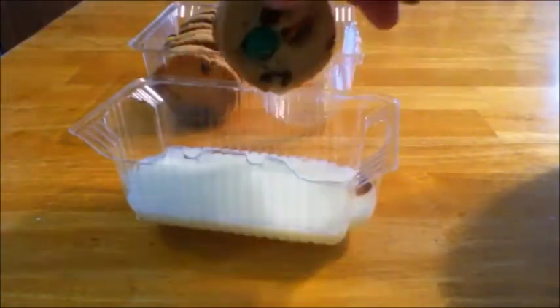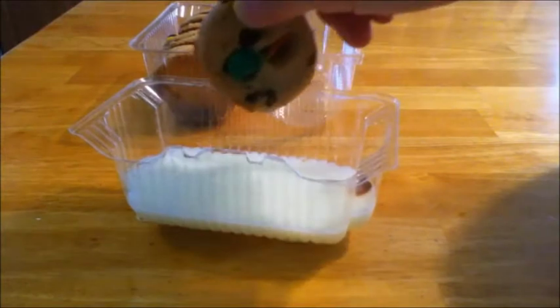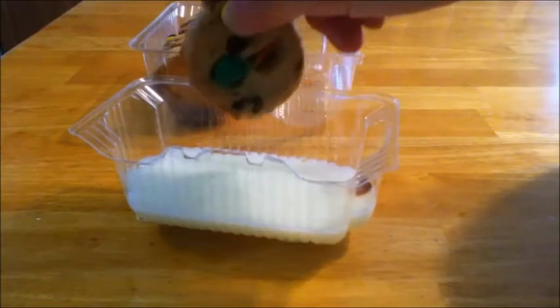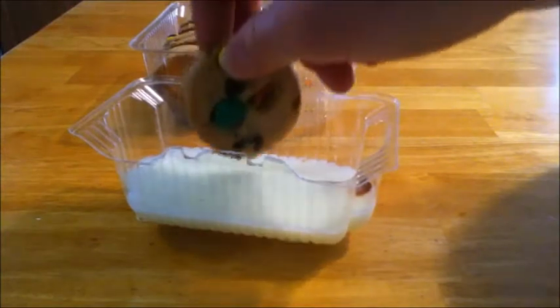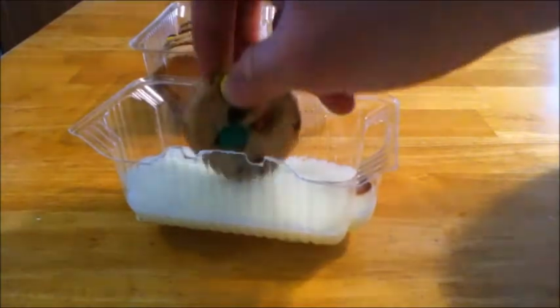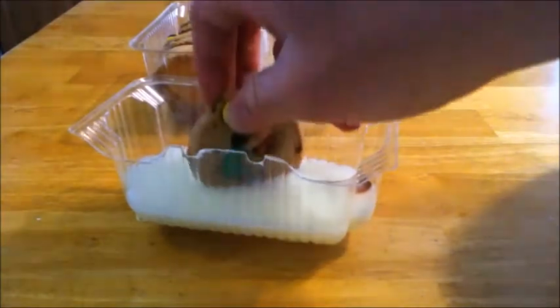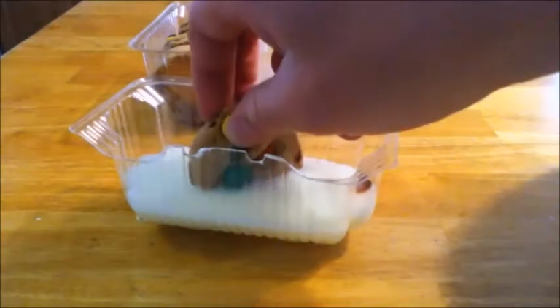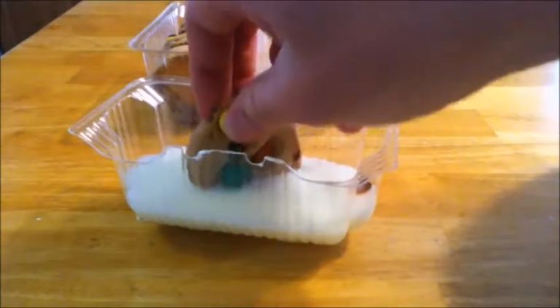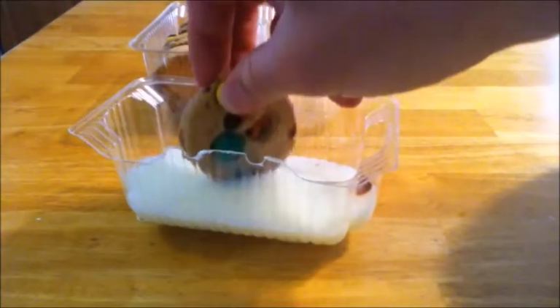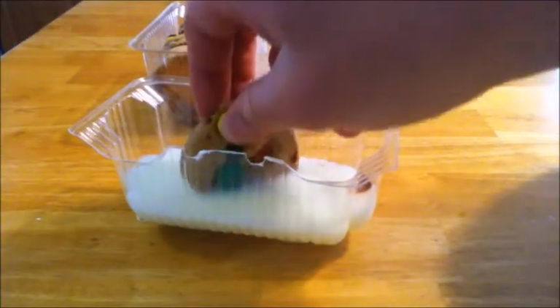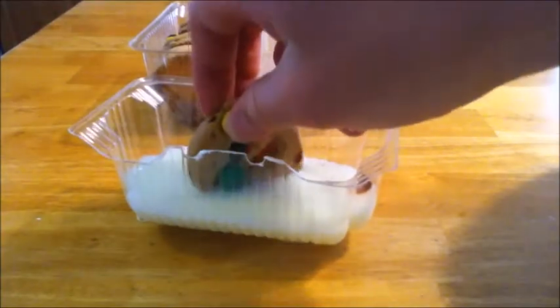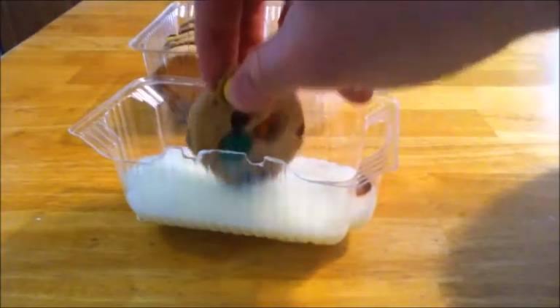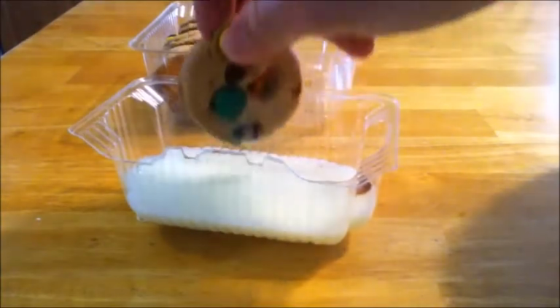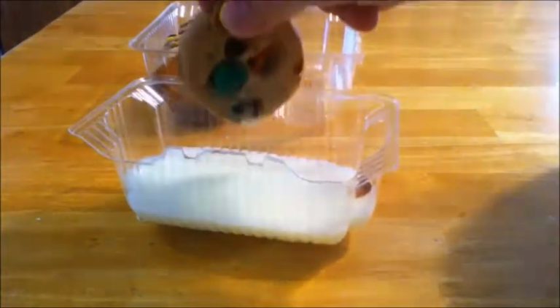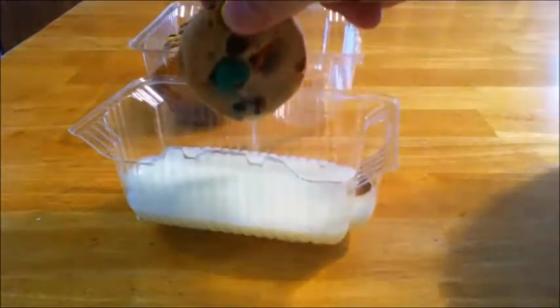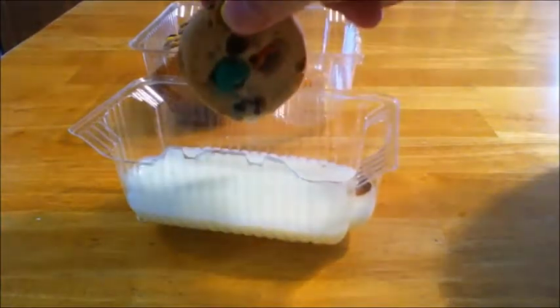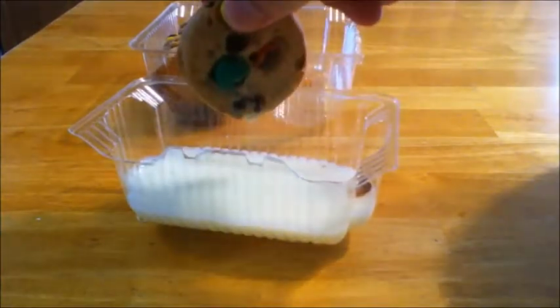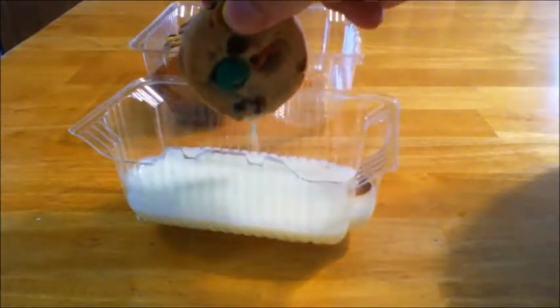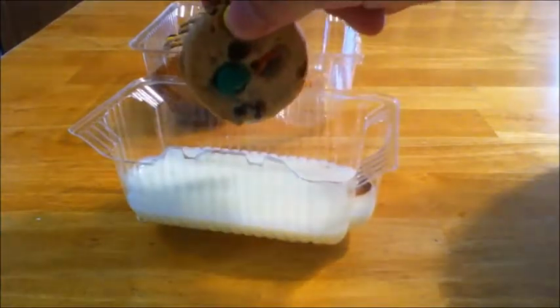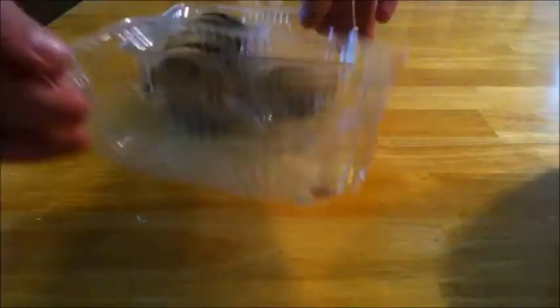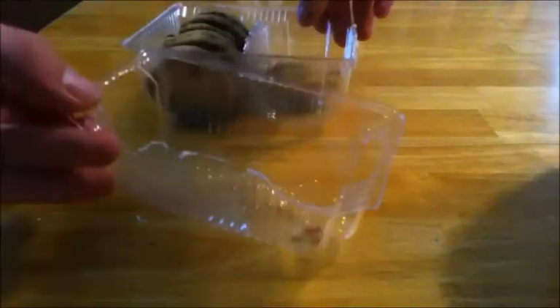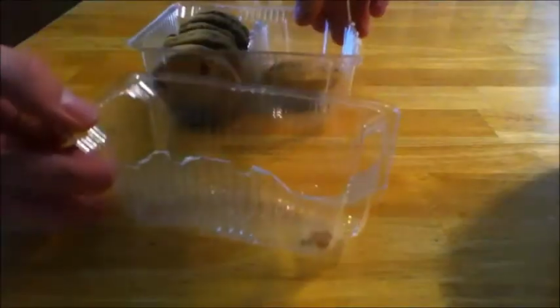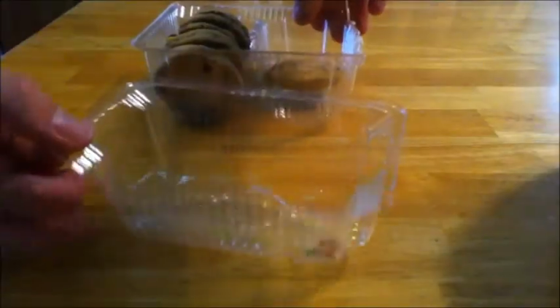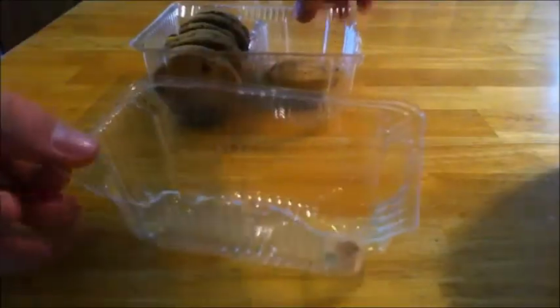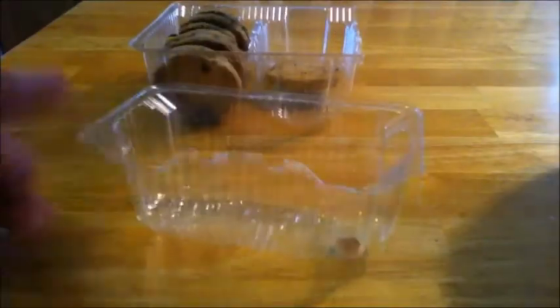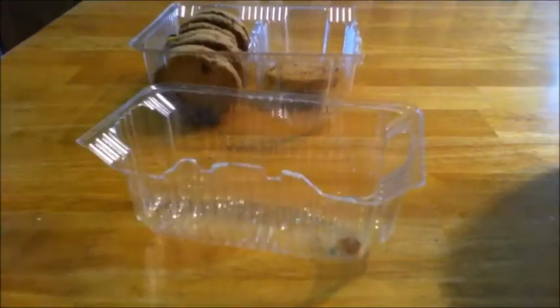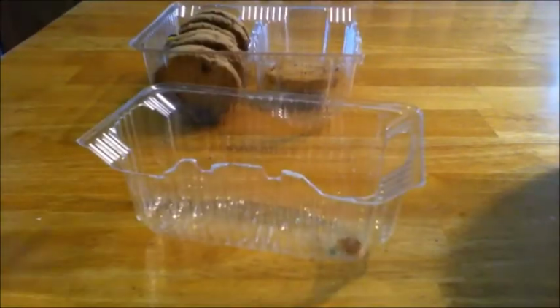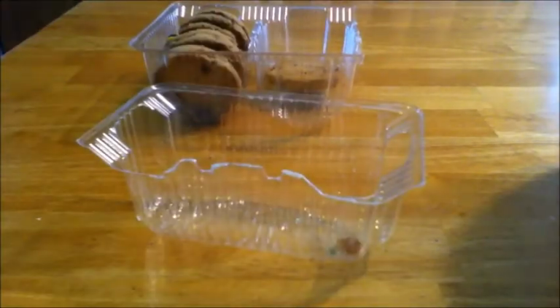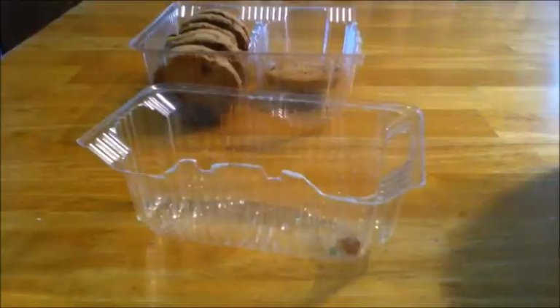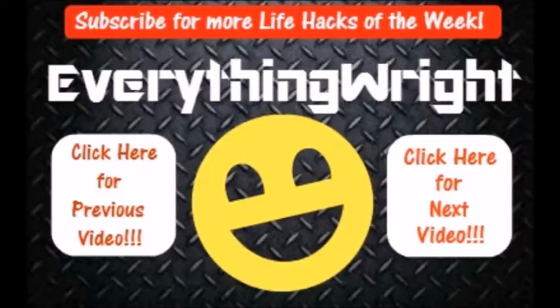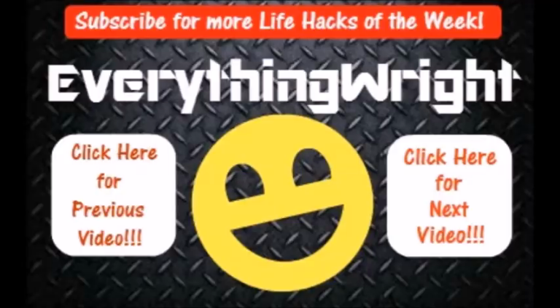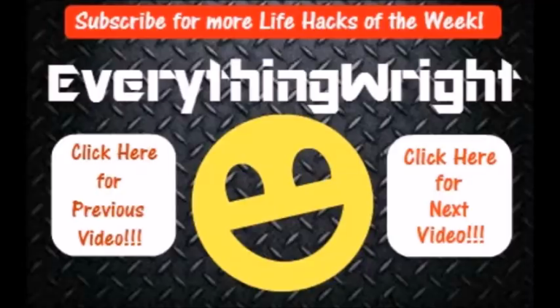And when you're done, you can just wash it out for next time. Thanks for watching, please subscribe and like for more Life Hacks of the Week.